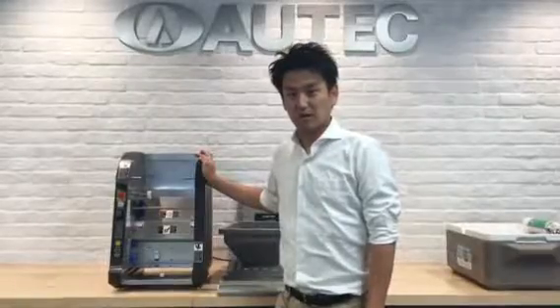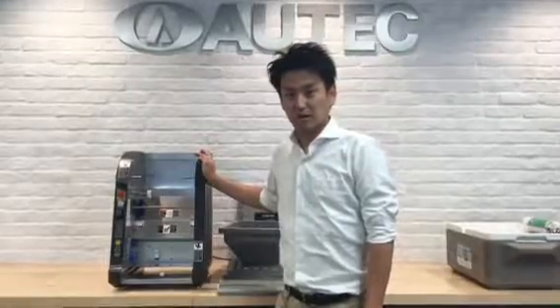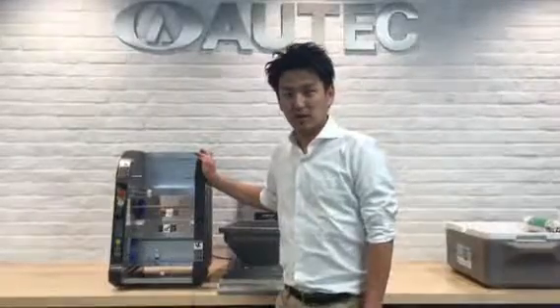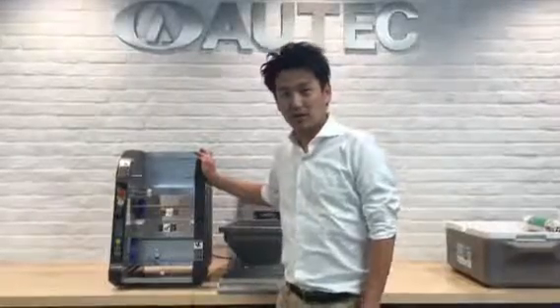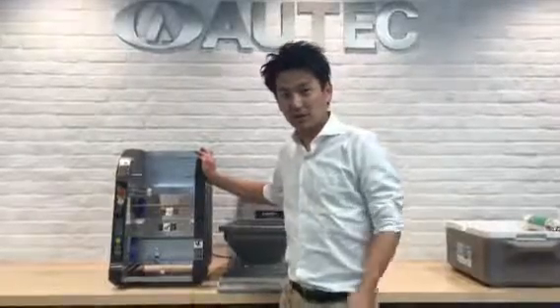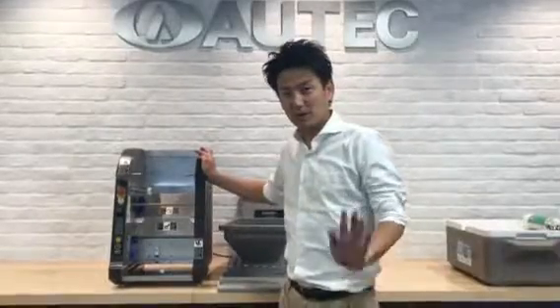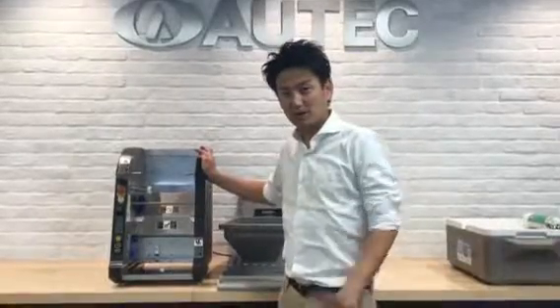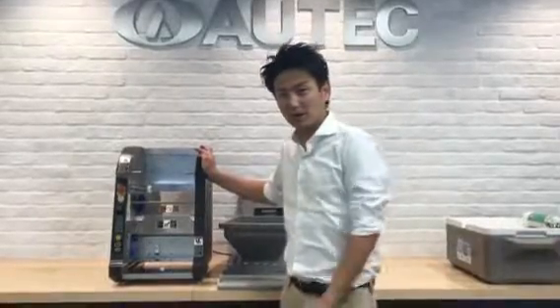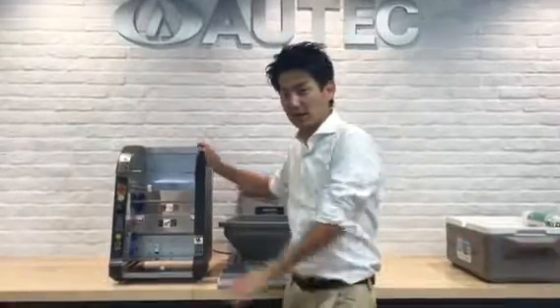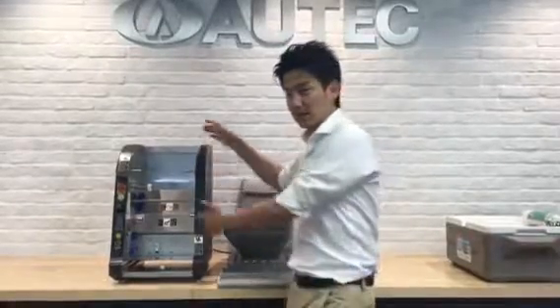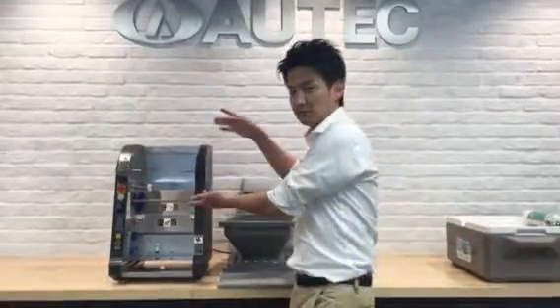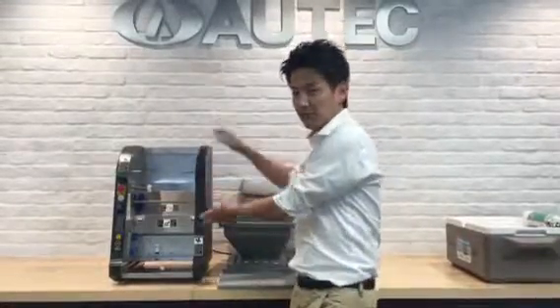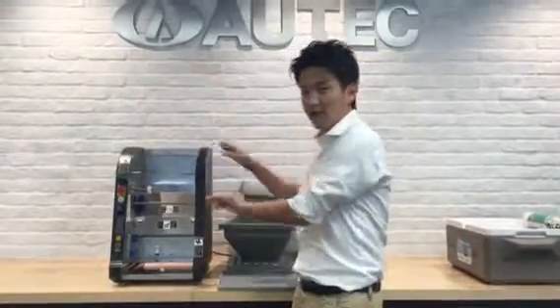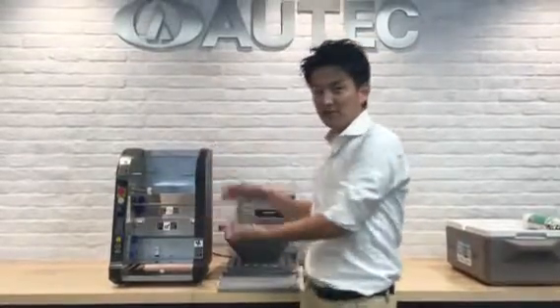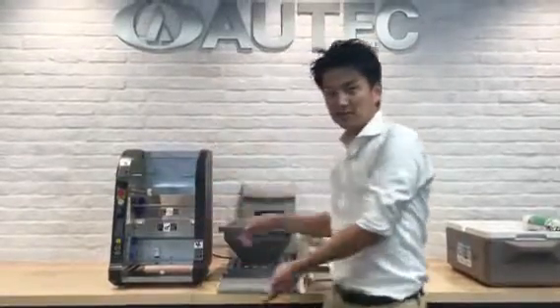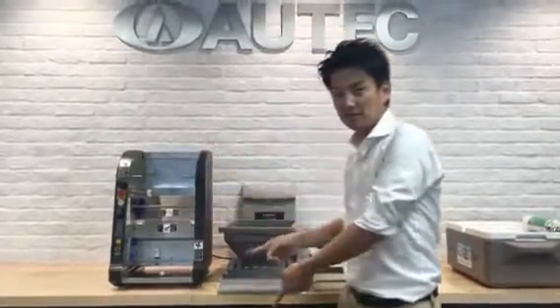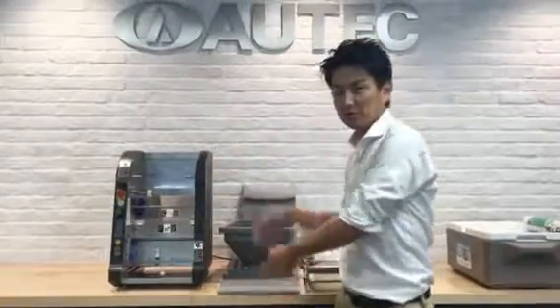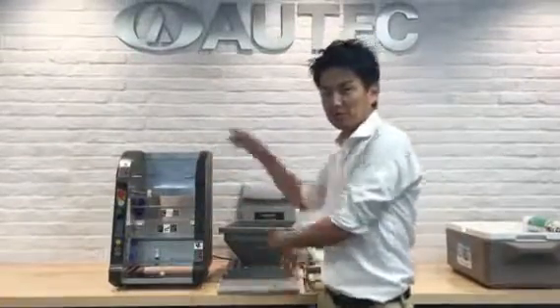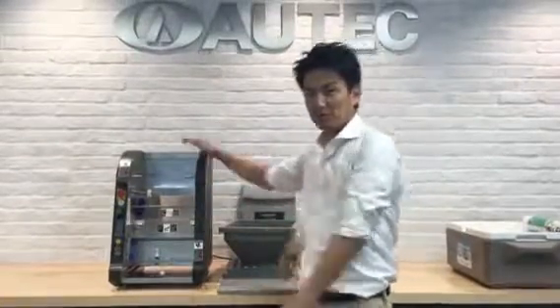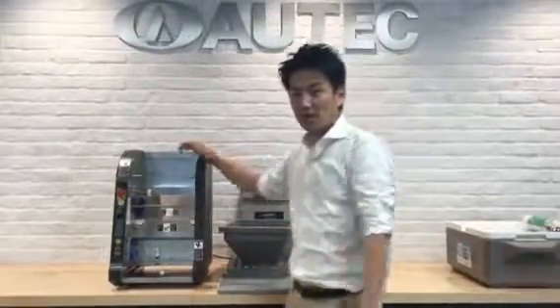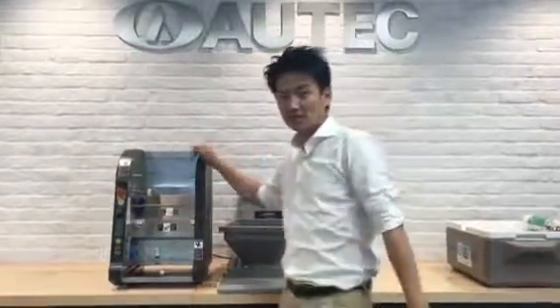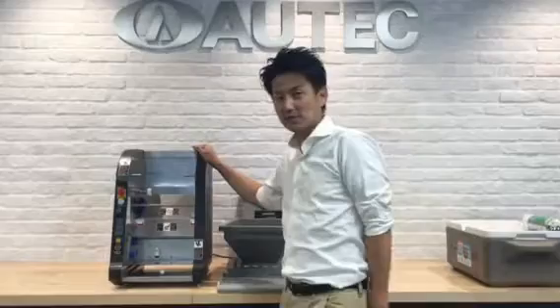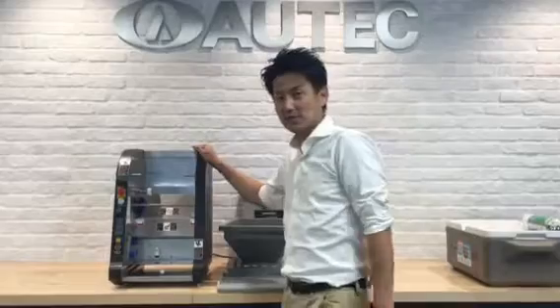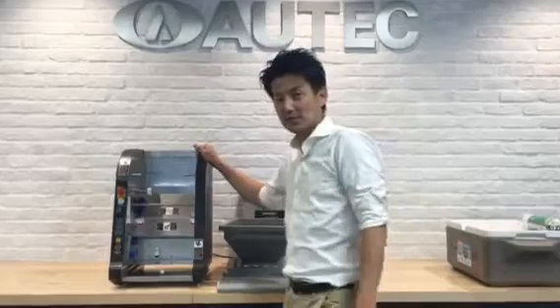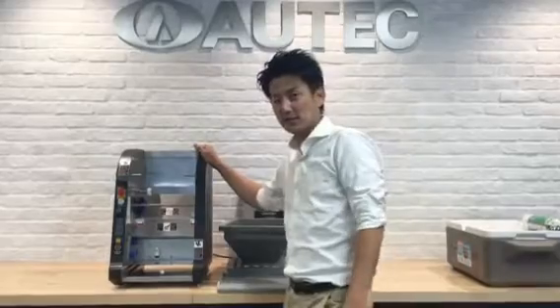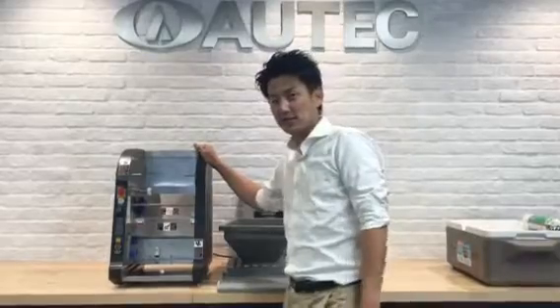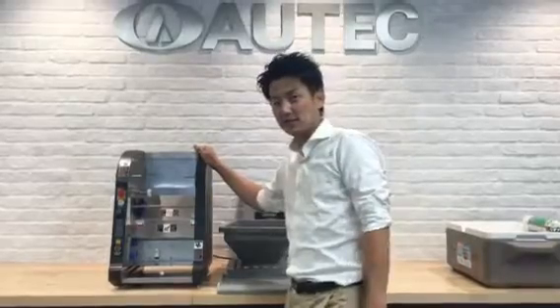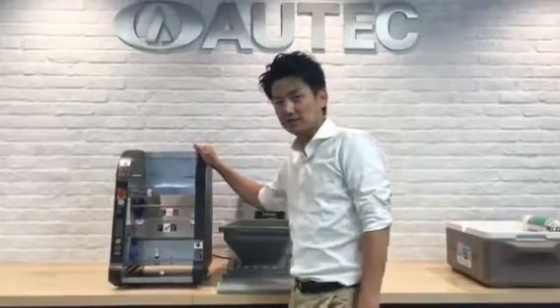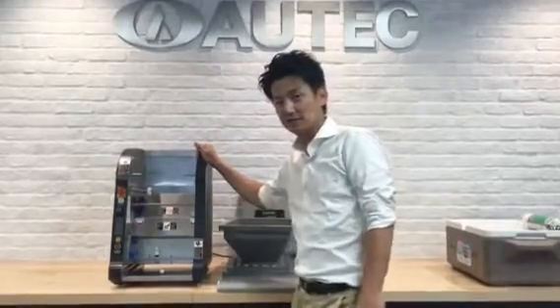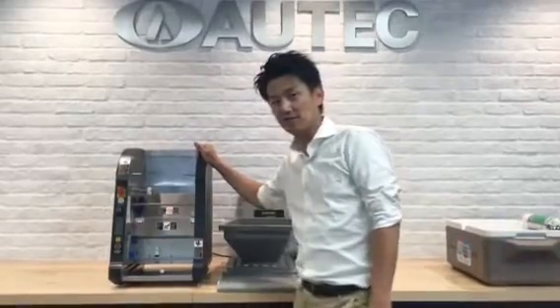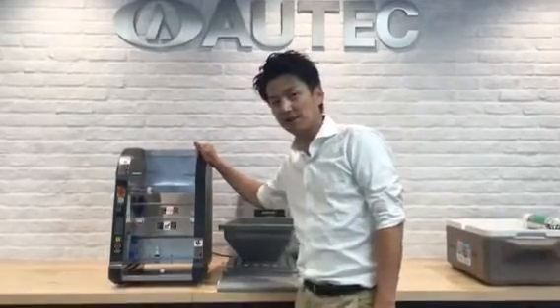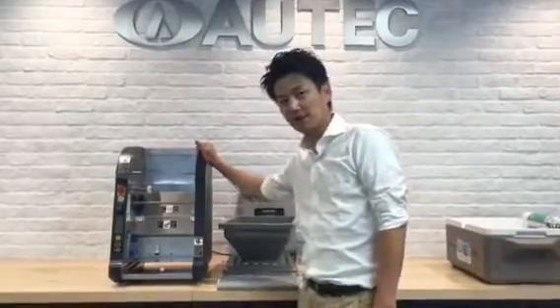Hi everyone, today I'm going to explain how to assemble this ASM ASAC 865A.